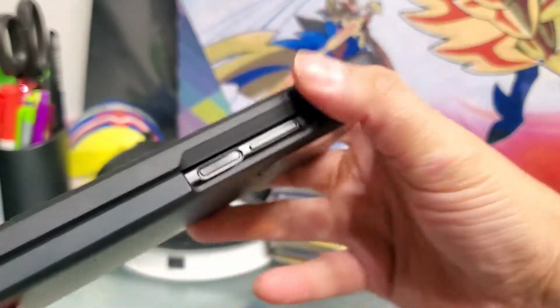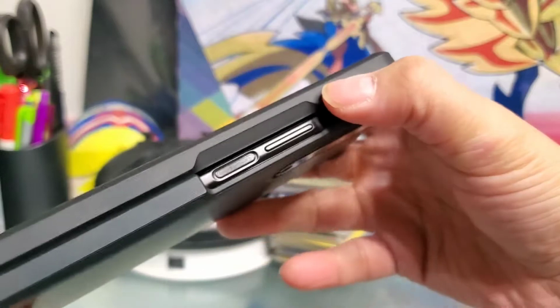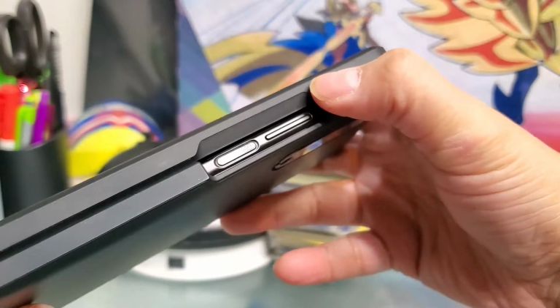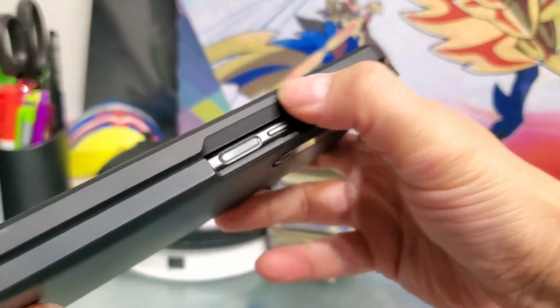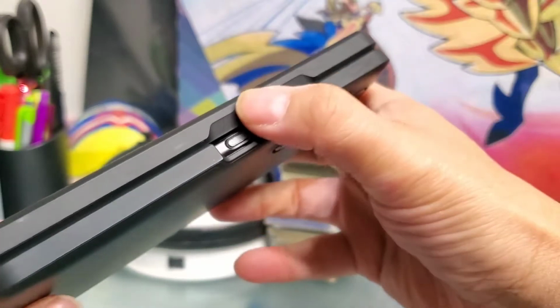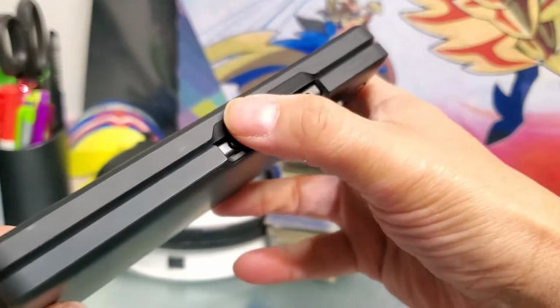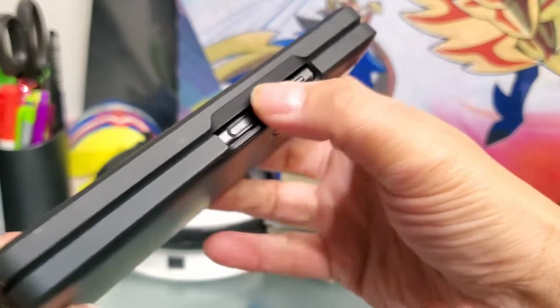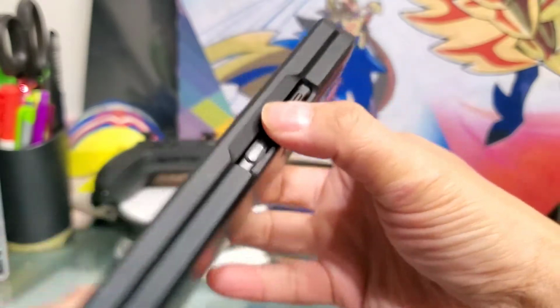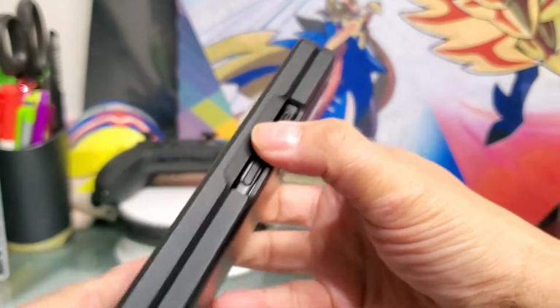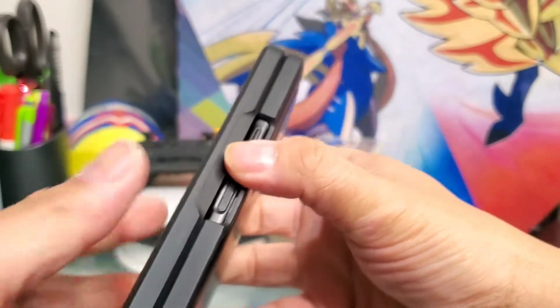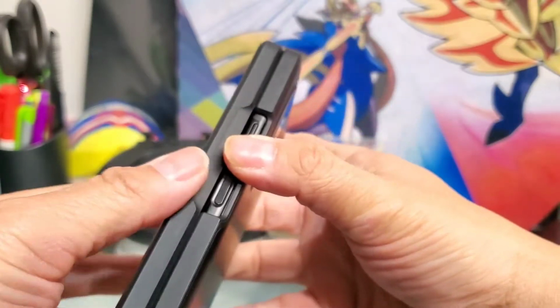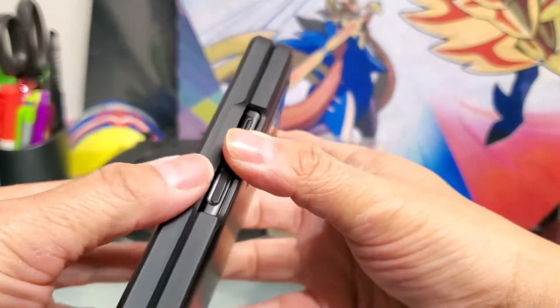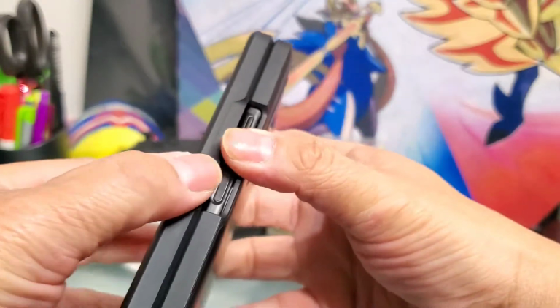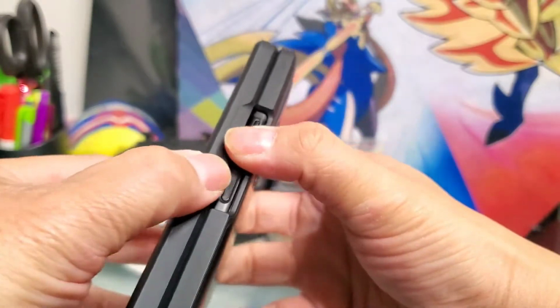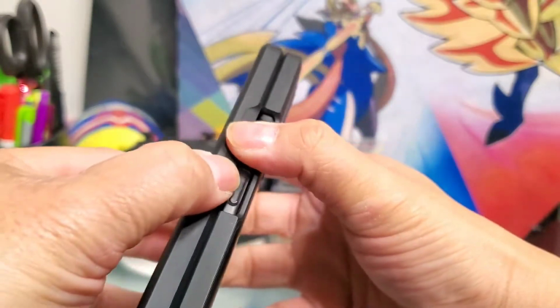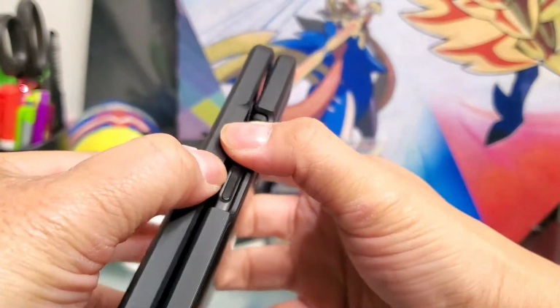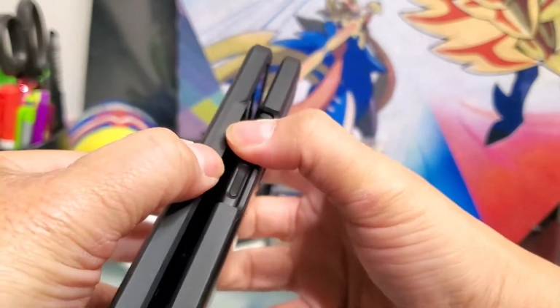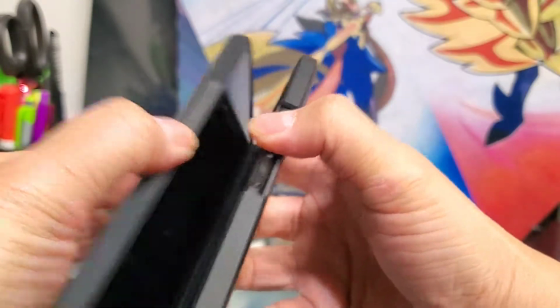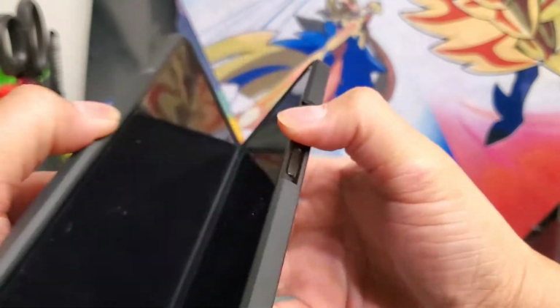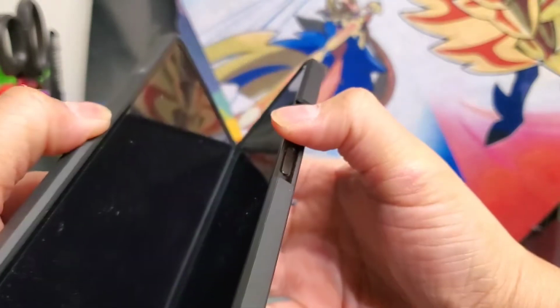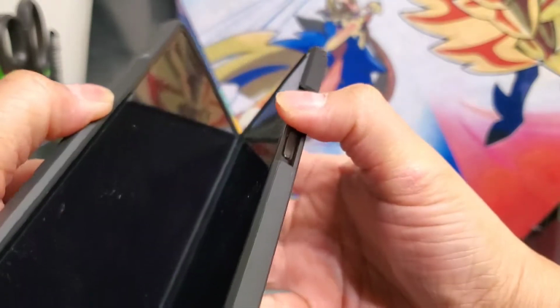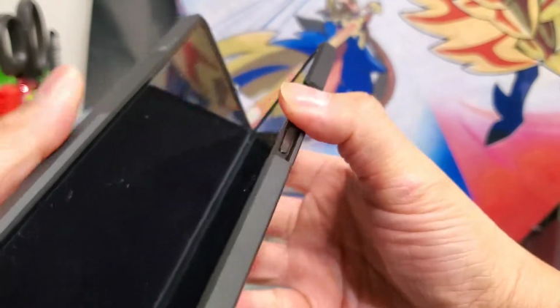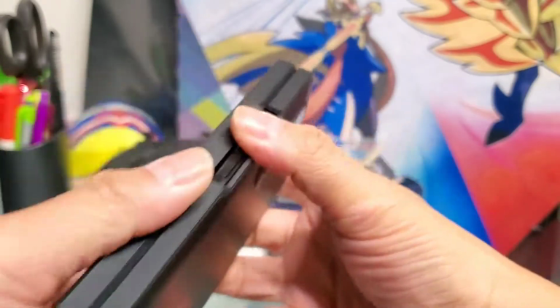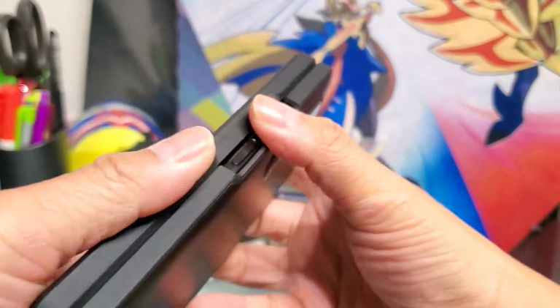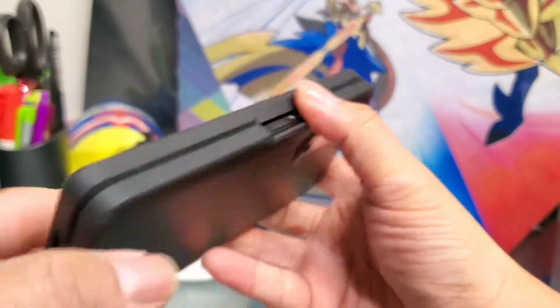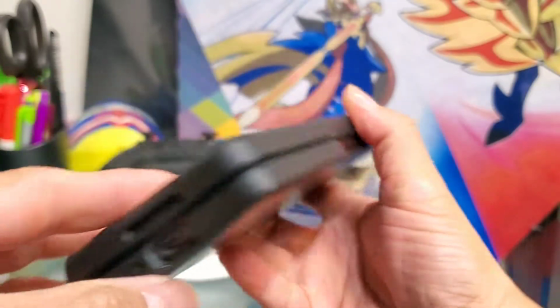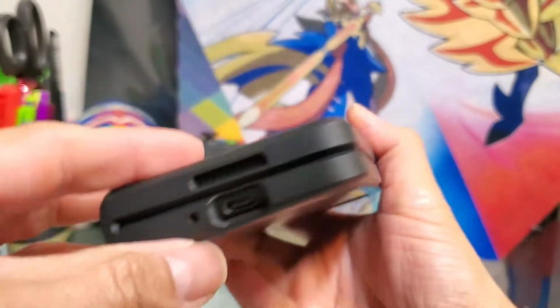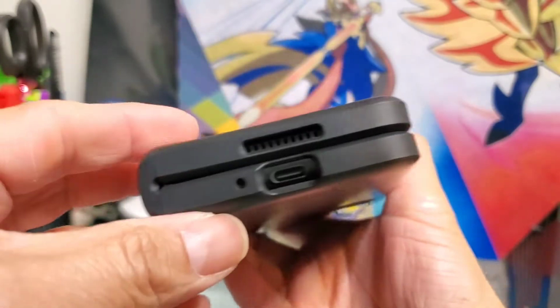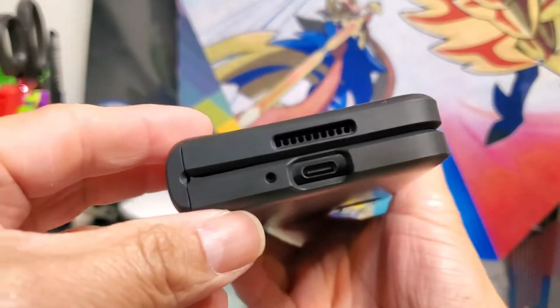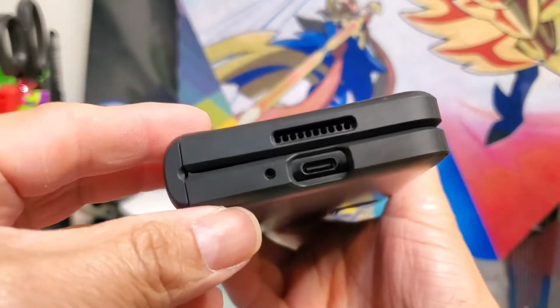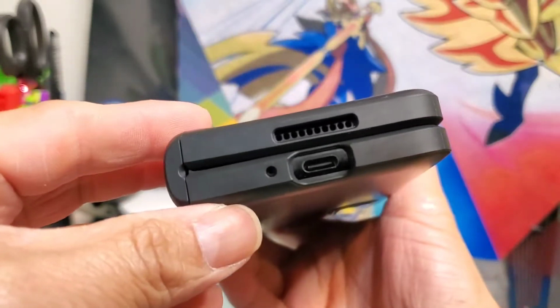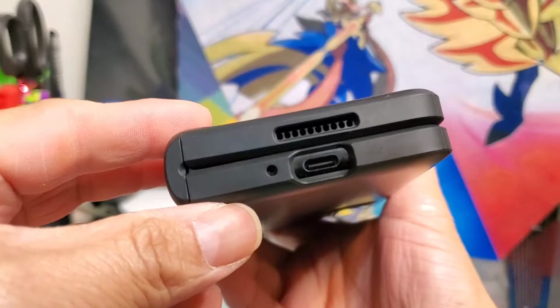And I like this too — you can just easily open it.